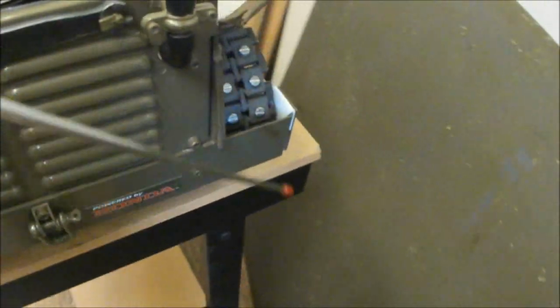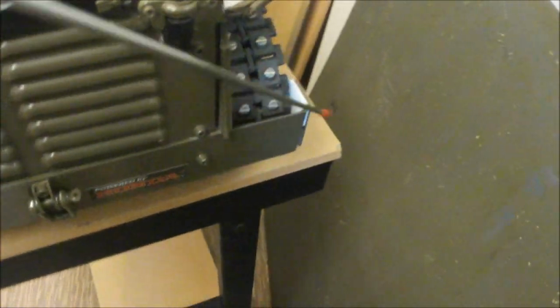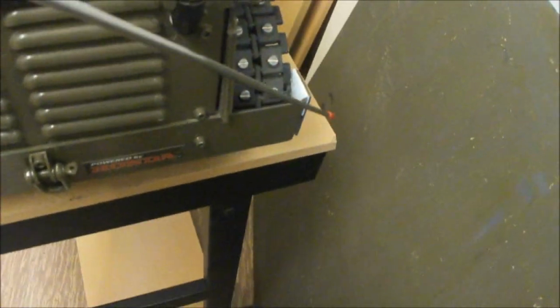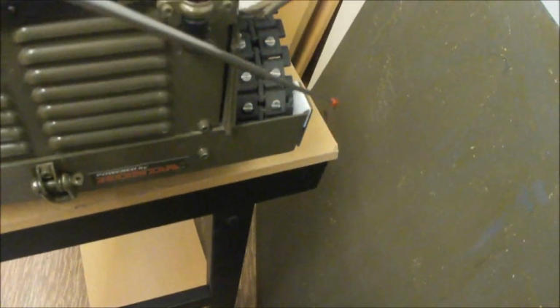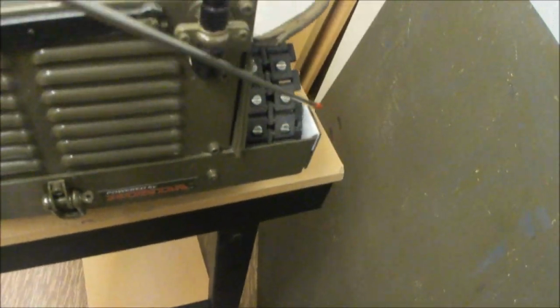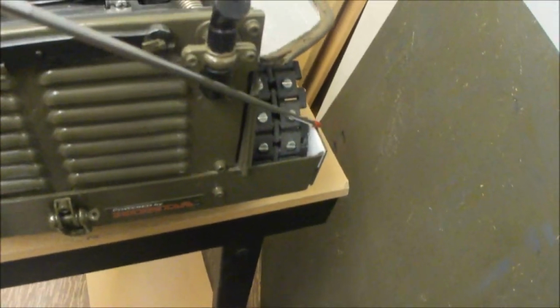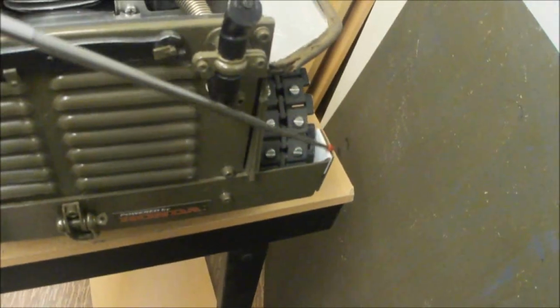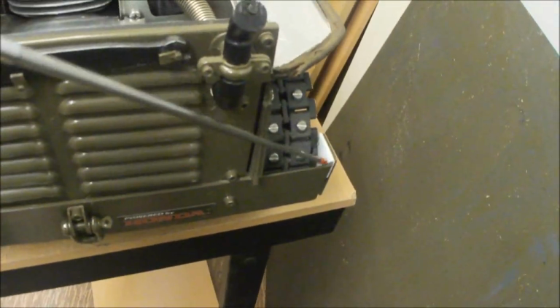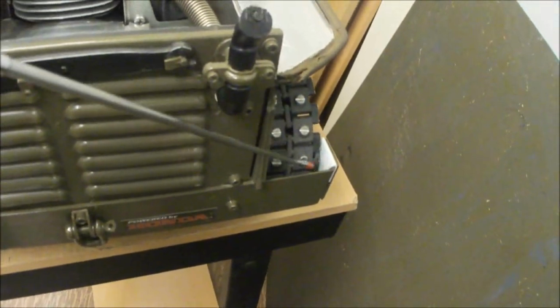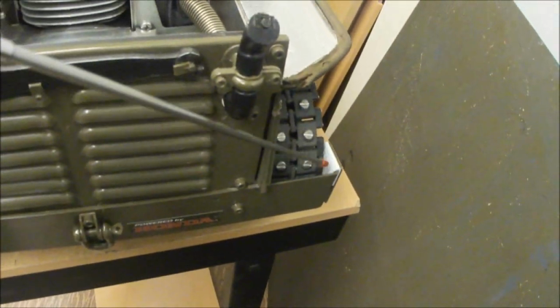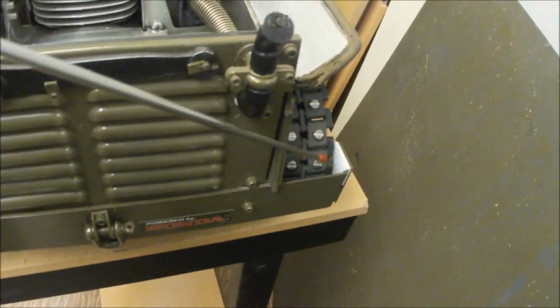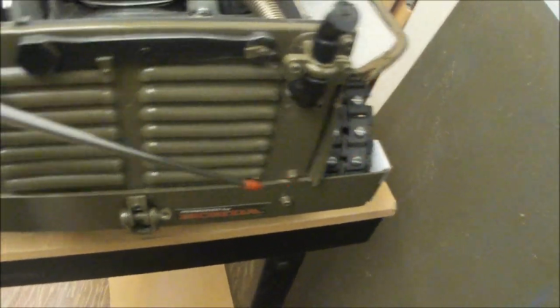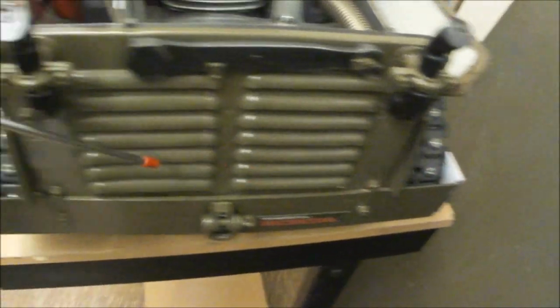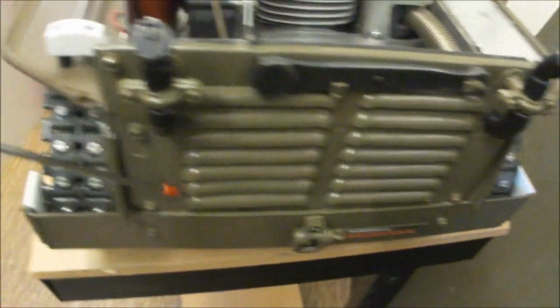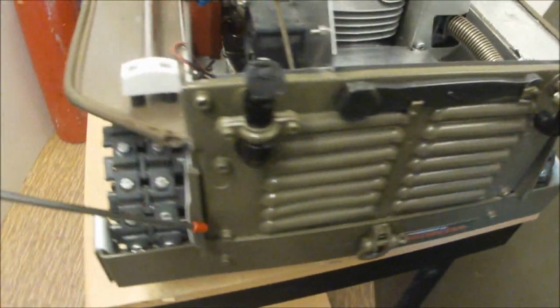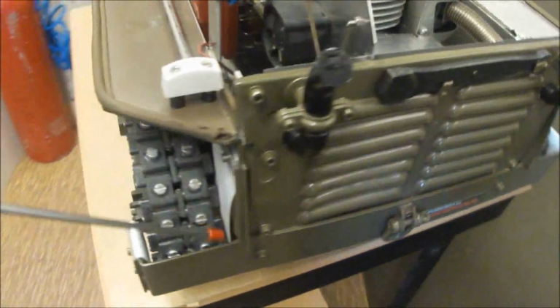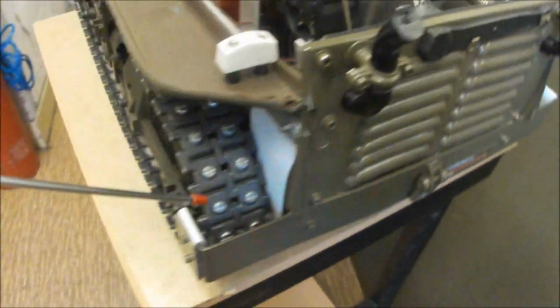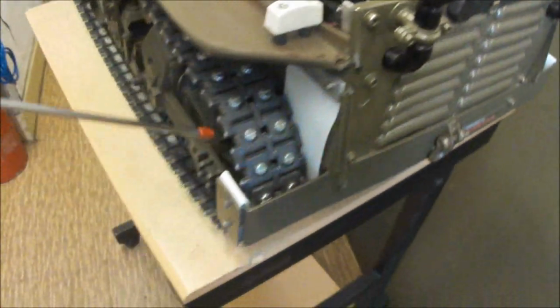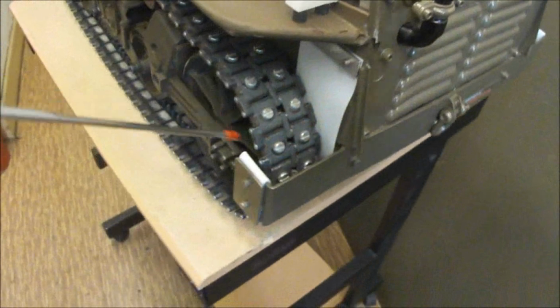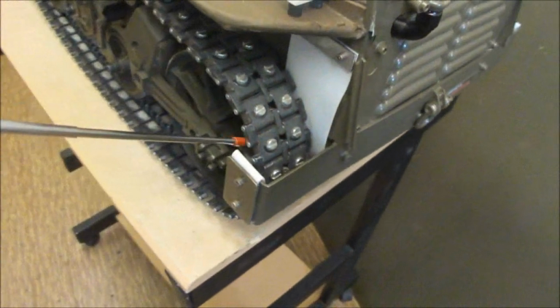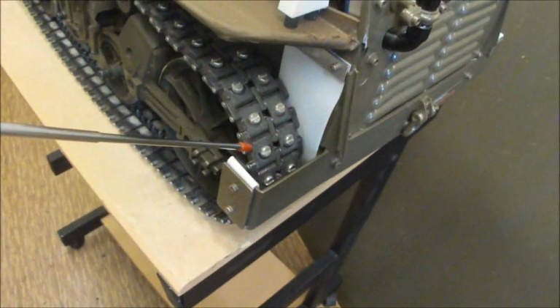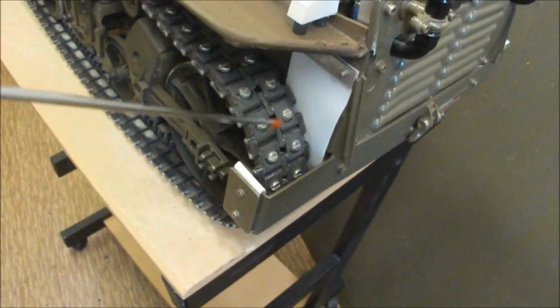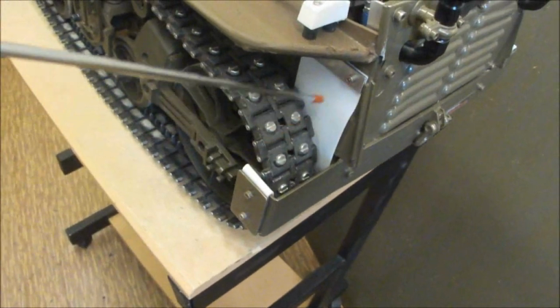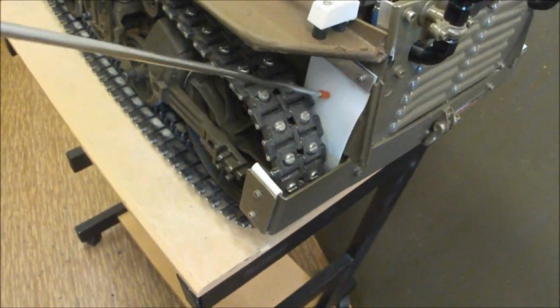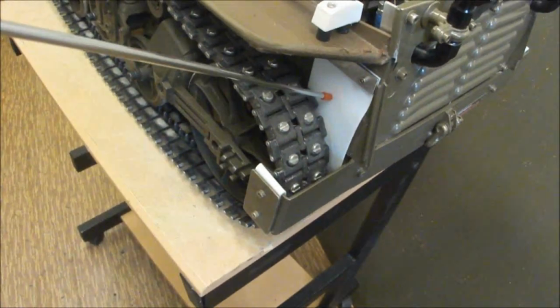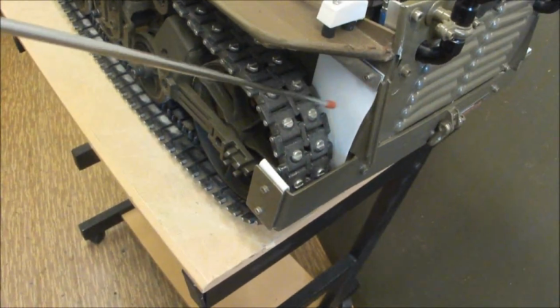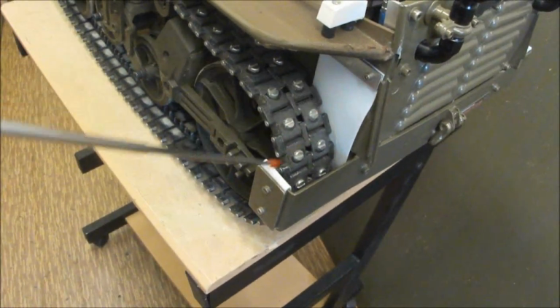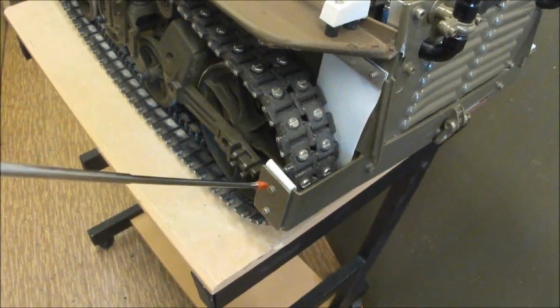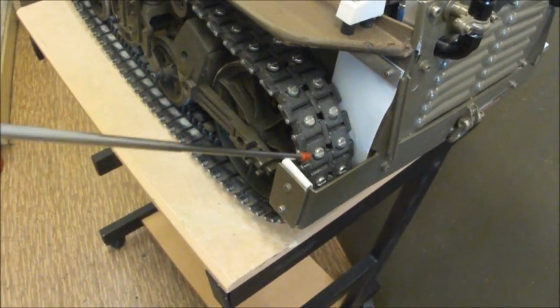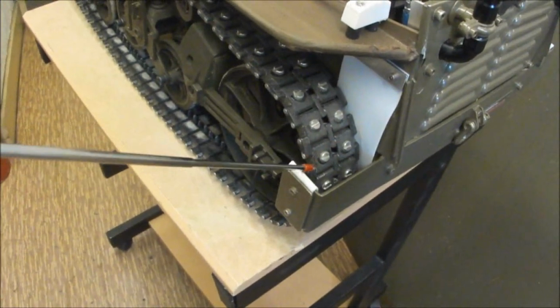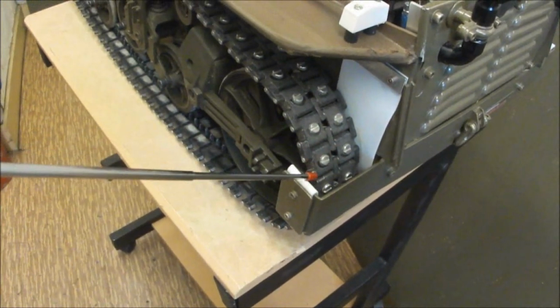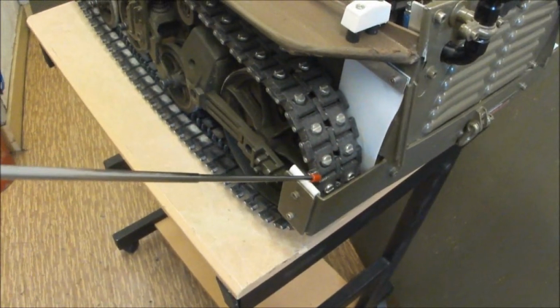These brackets are needed to keep the tracks on when cornering at high speed, and they are clad with Teflon sheet.